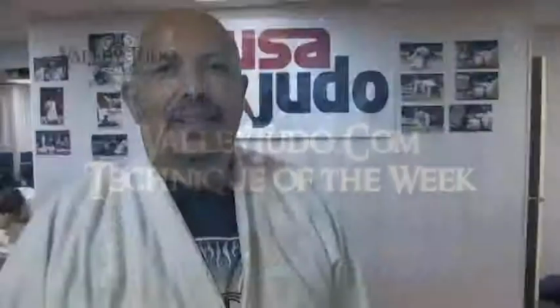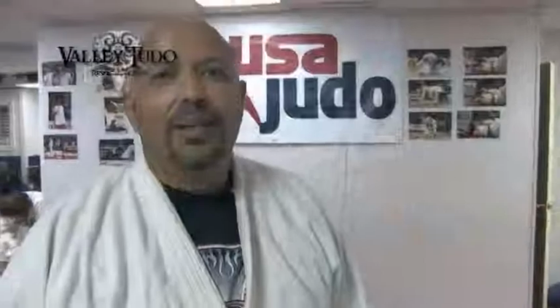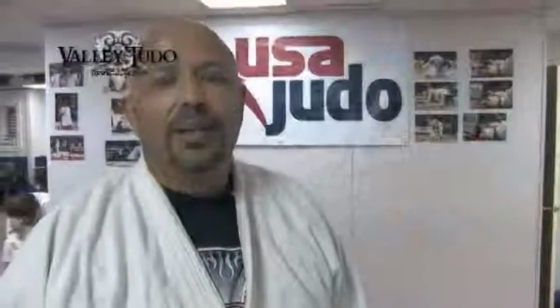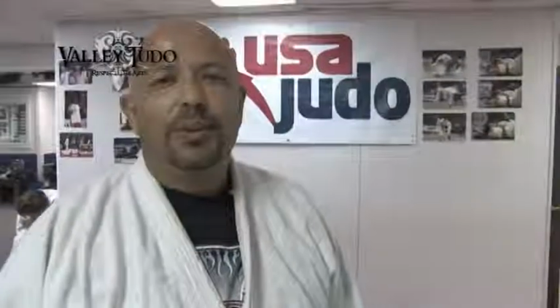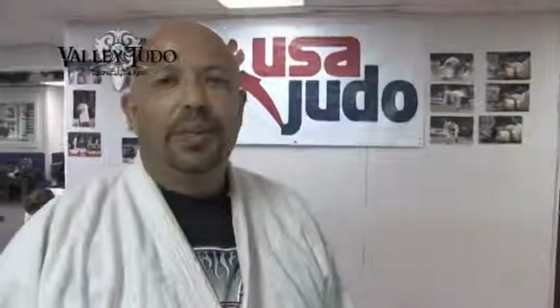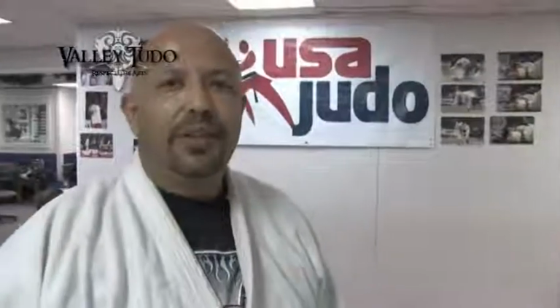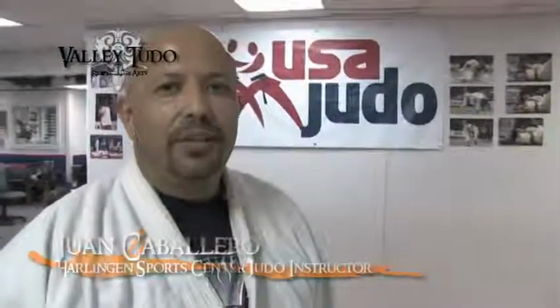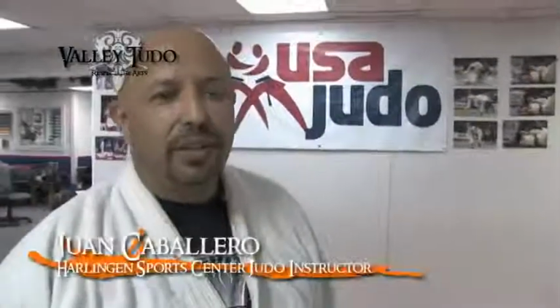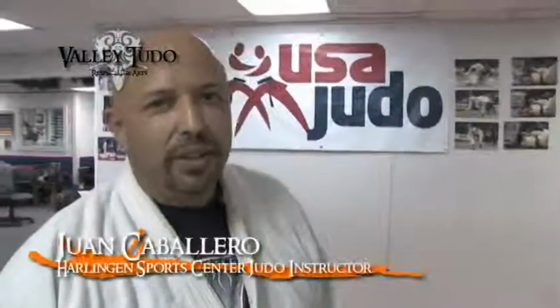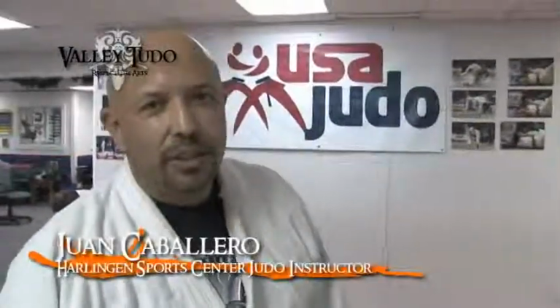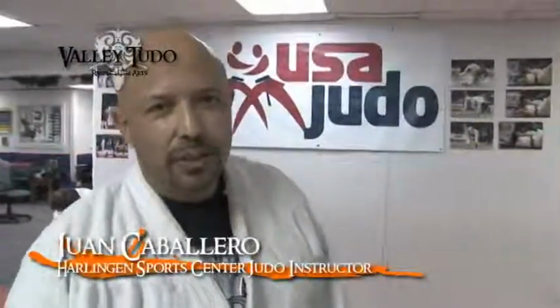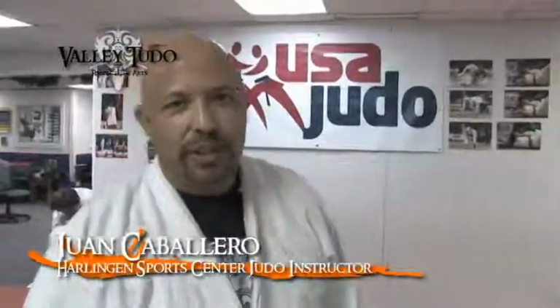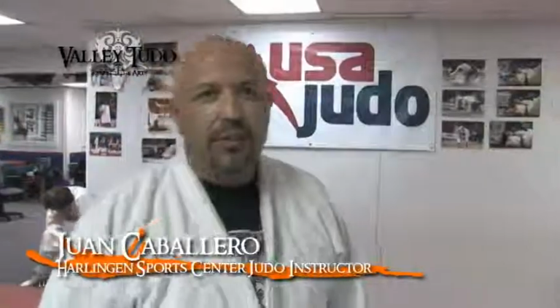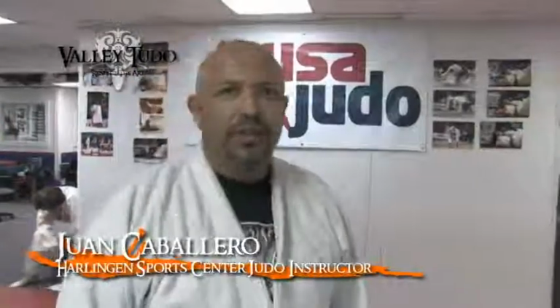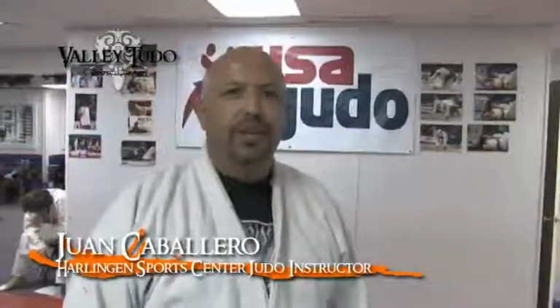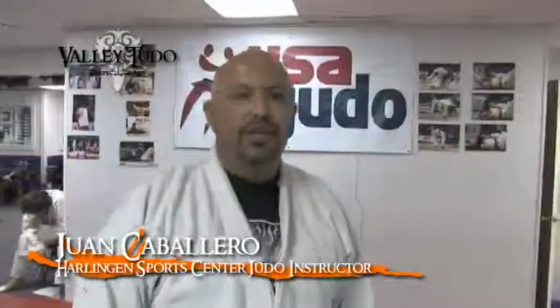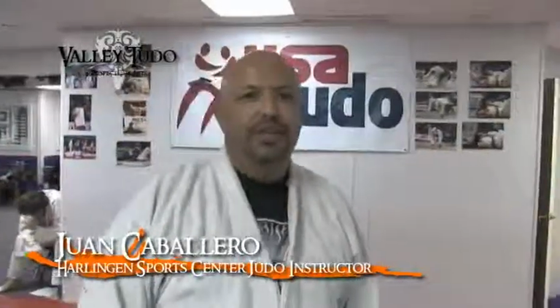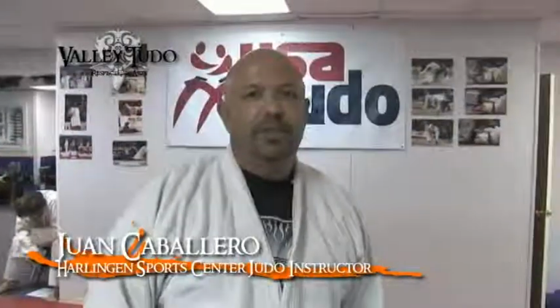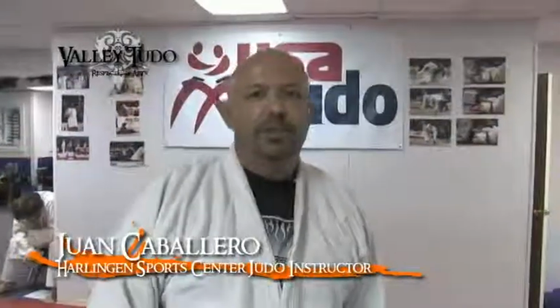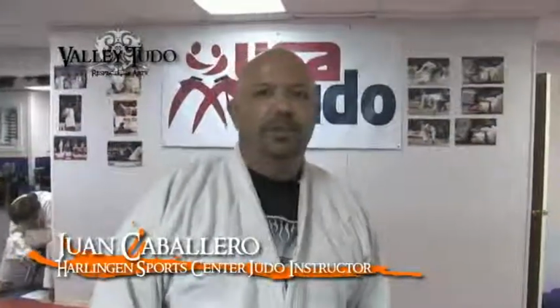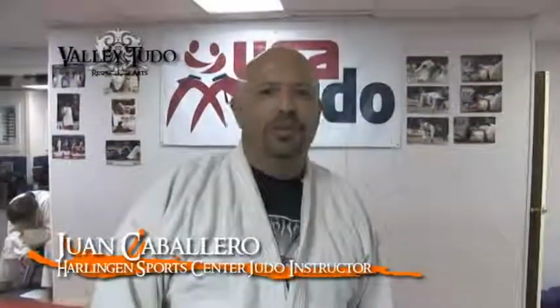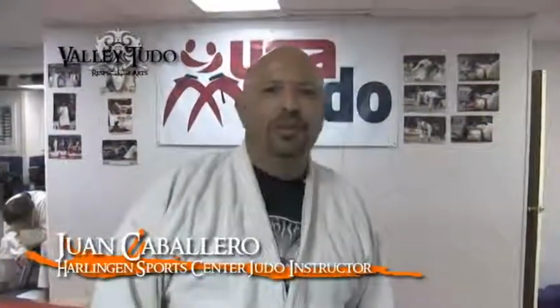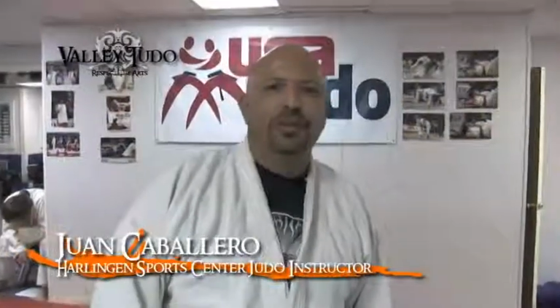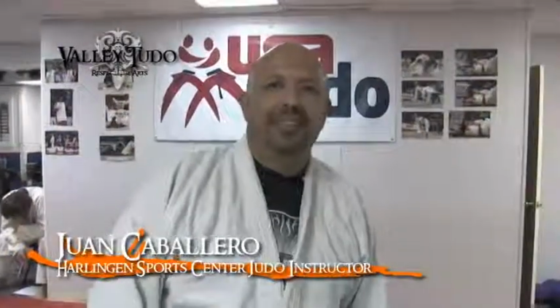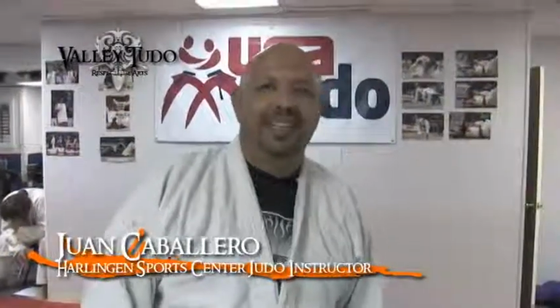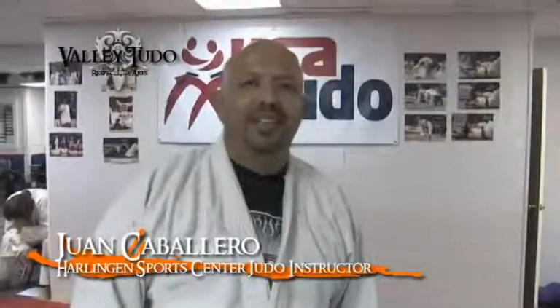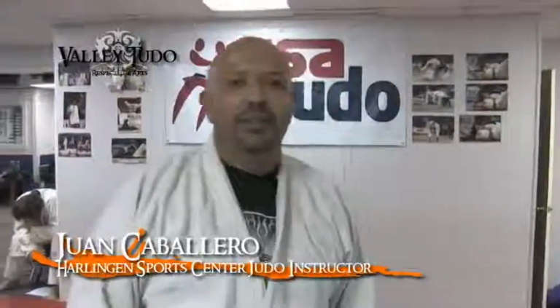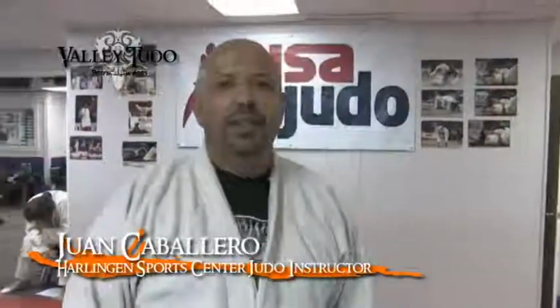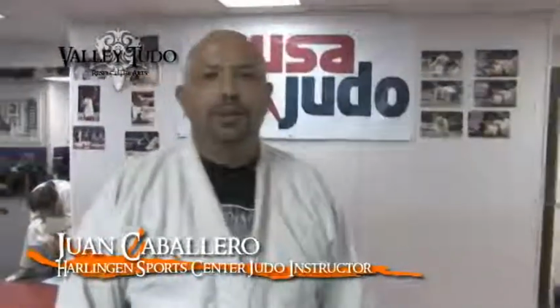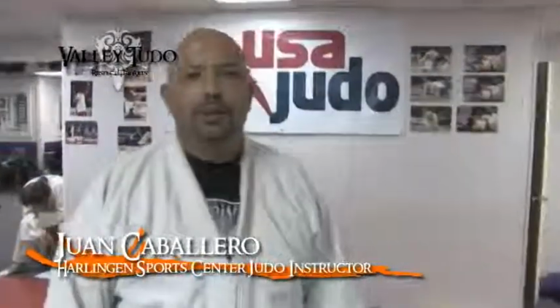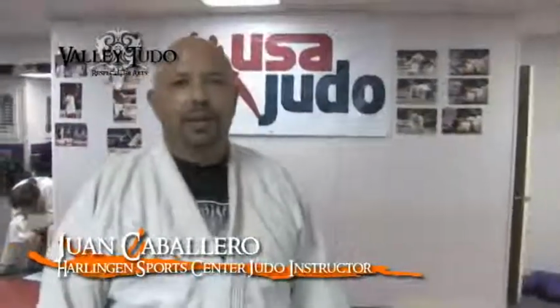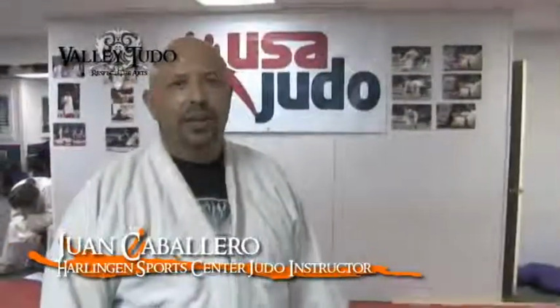Hello, my name is Juan Caballero from Harlingen Sports Center. We're here today to teach you some Judo. Validudos, technique of the week: Osoto Gari.